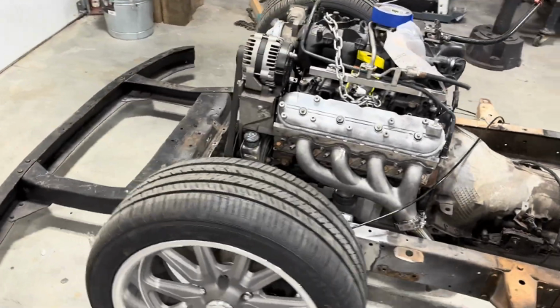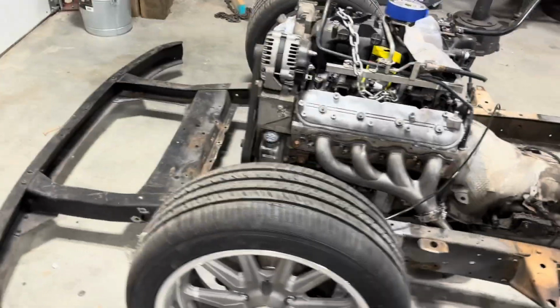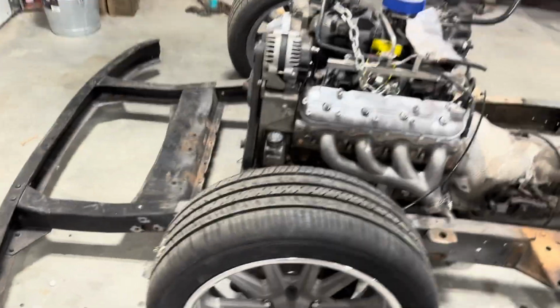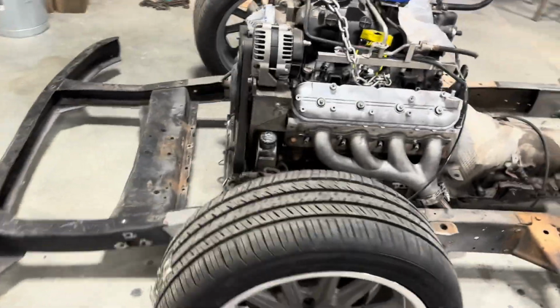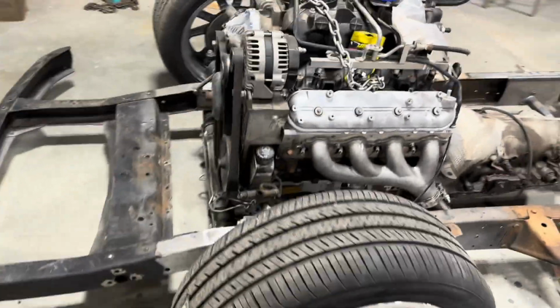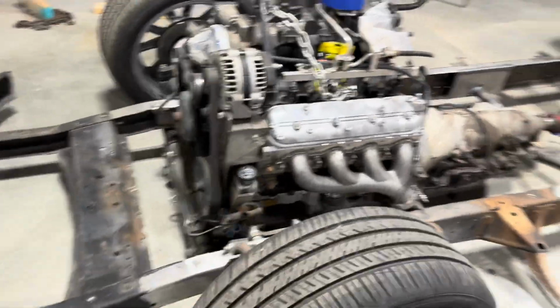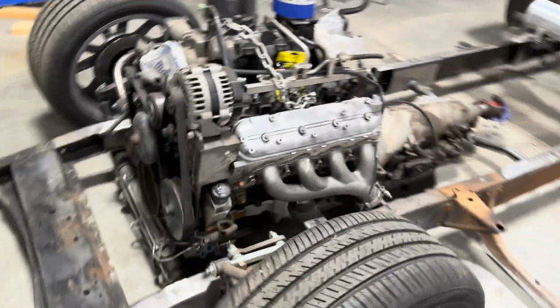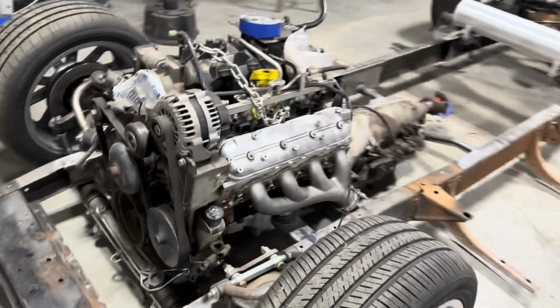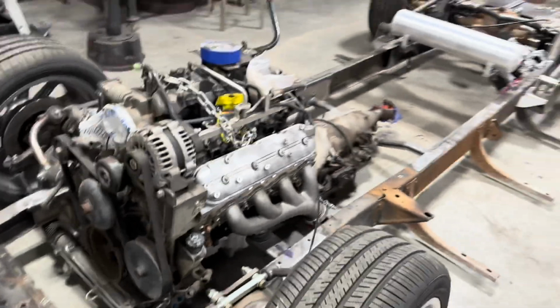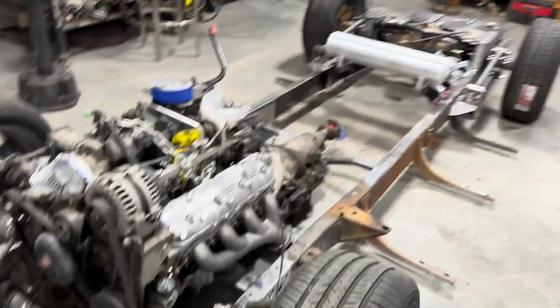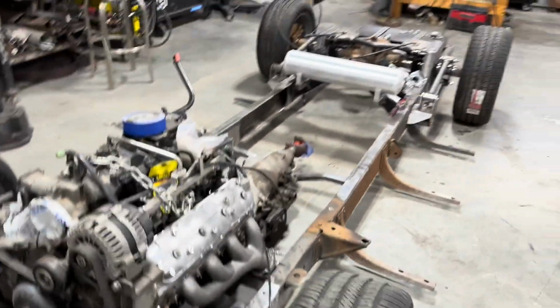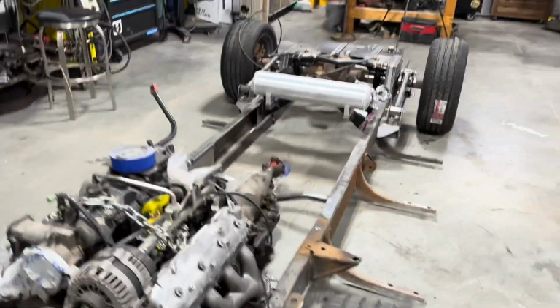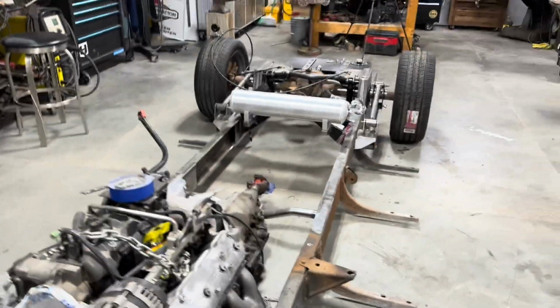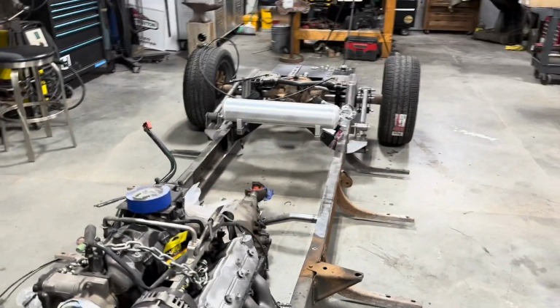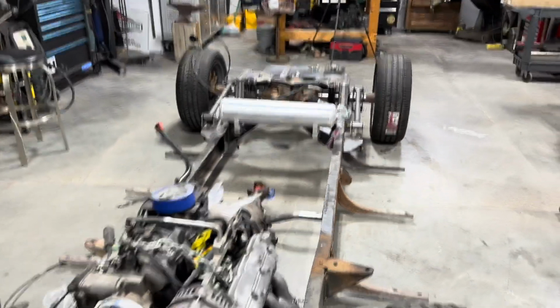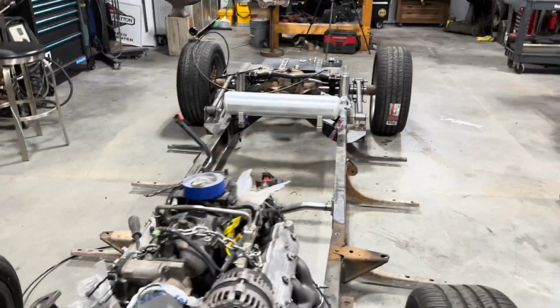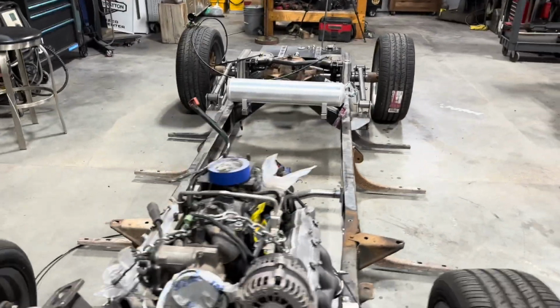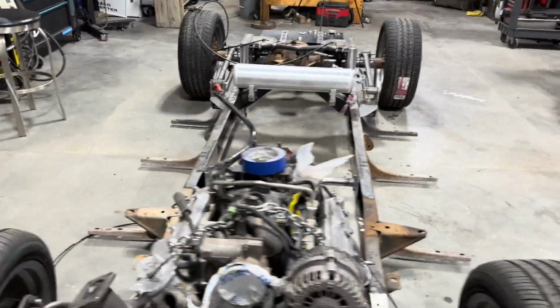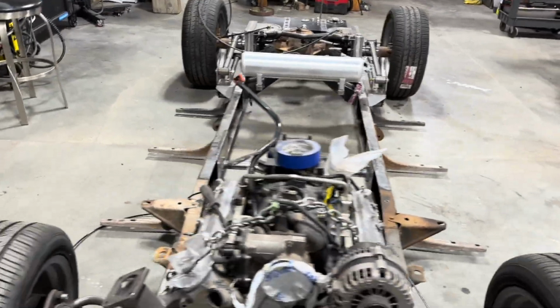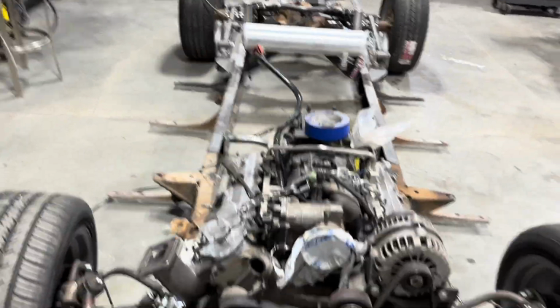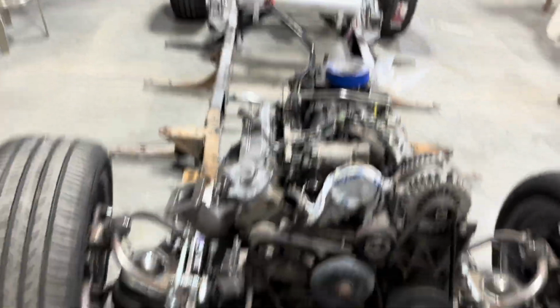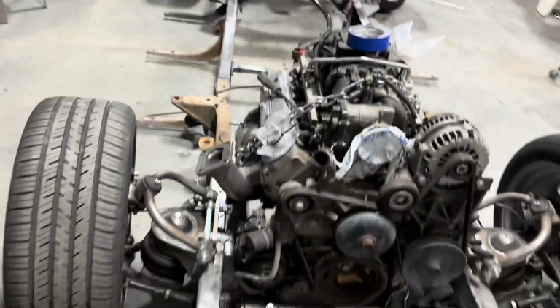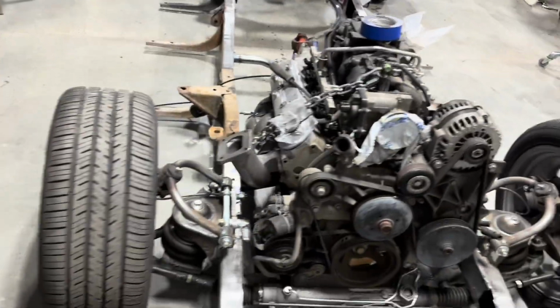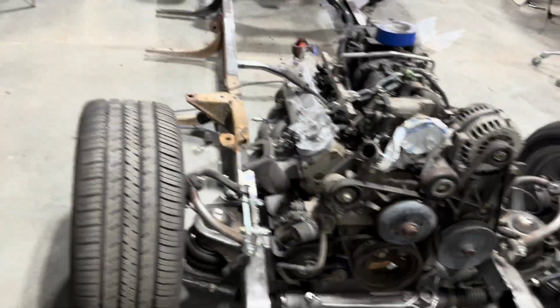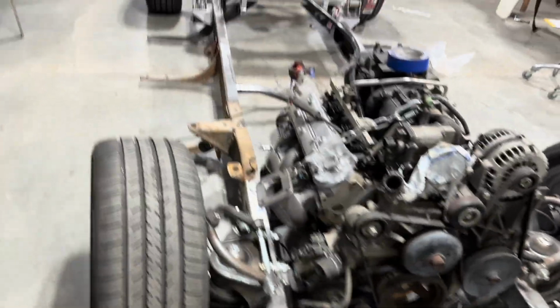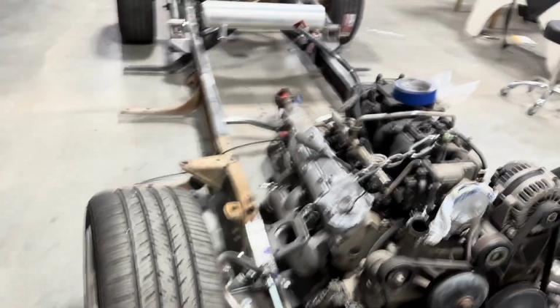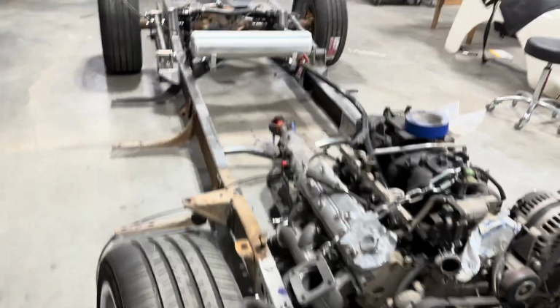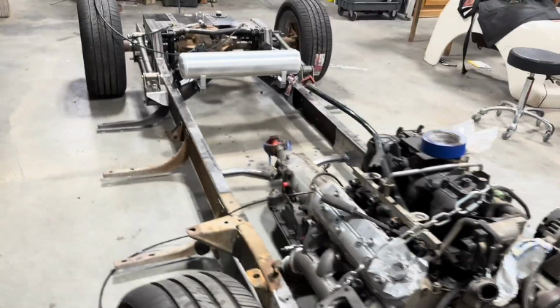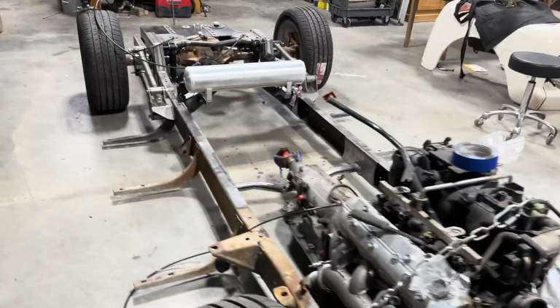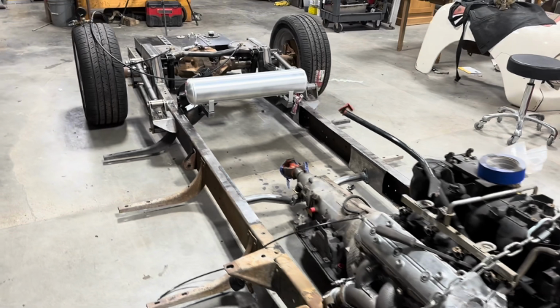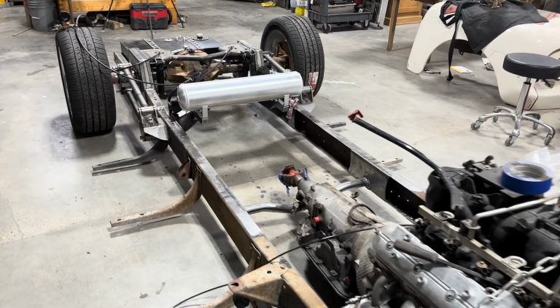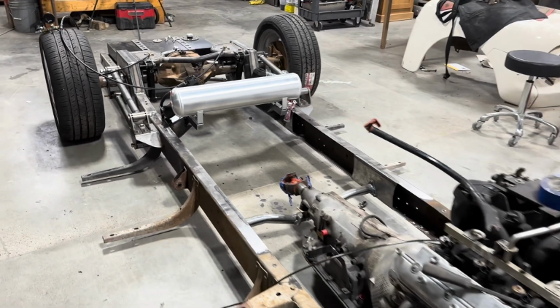Let me give you a little walk around of it. It's coming along nicely. I'm having a good time putting it together.